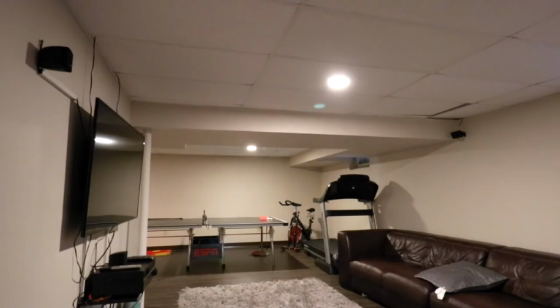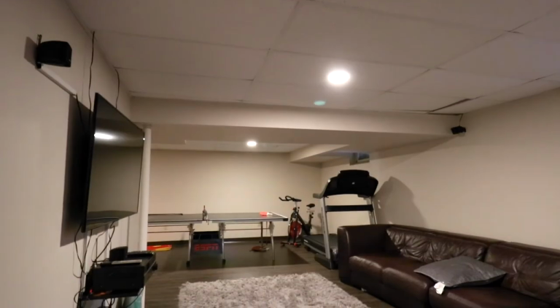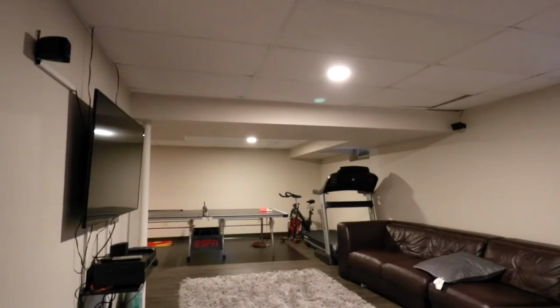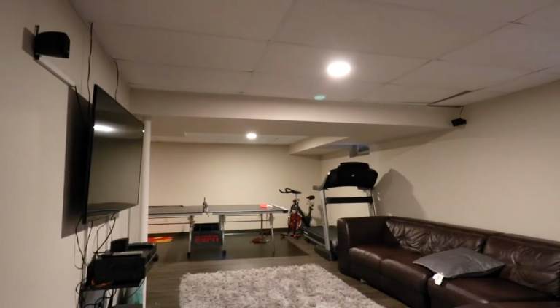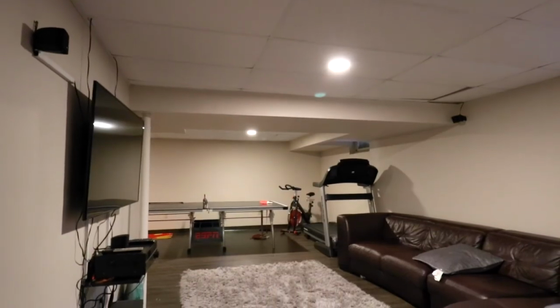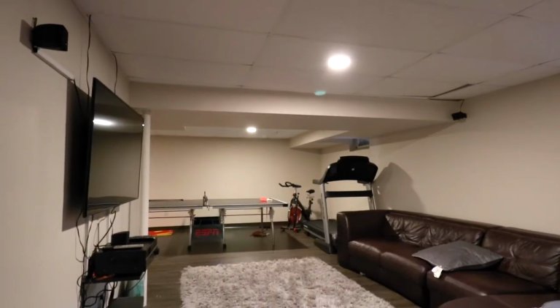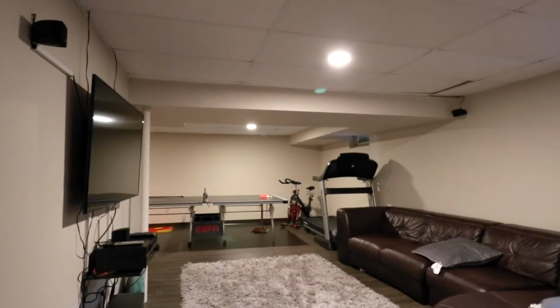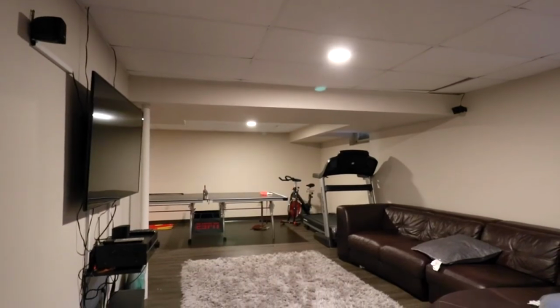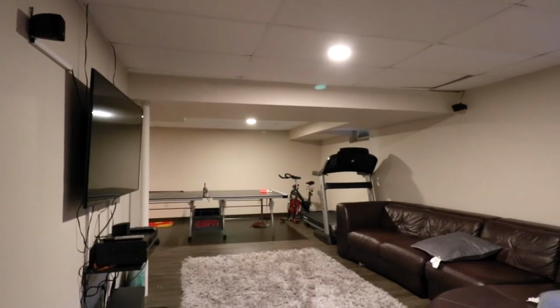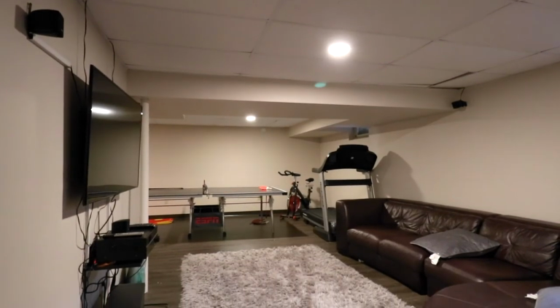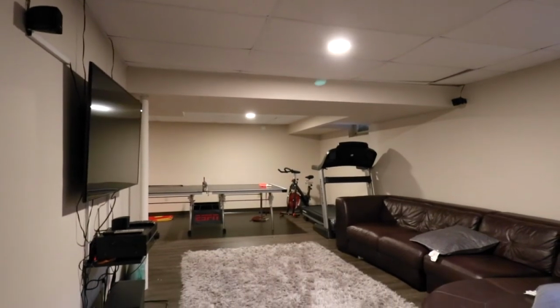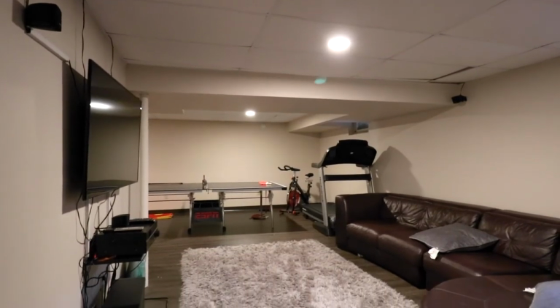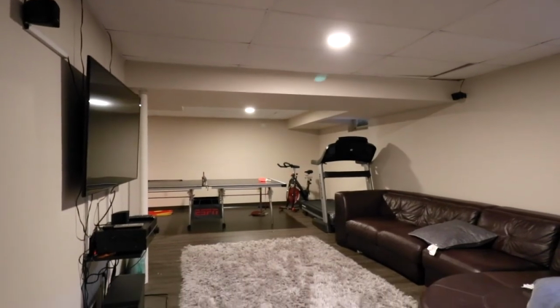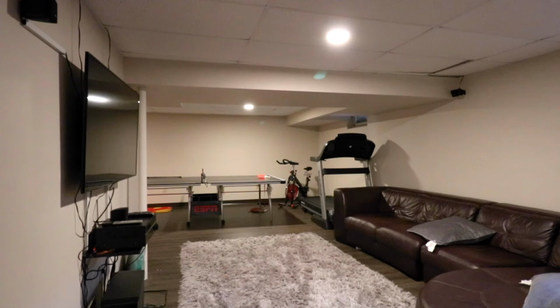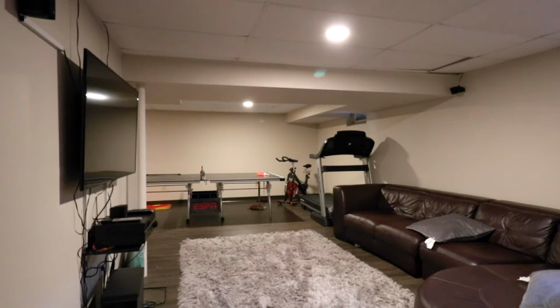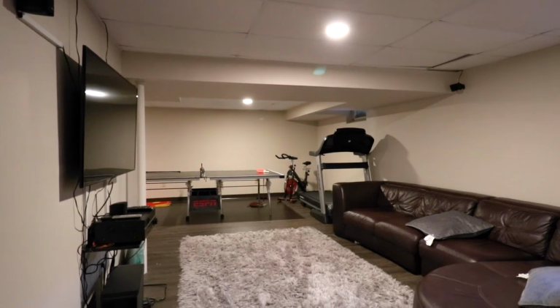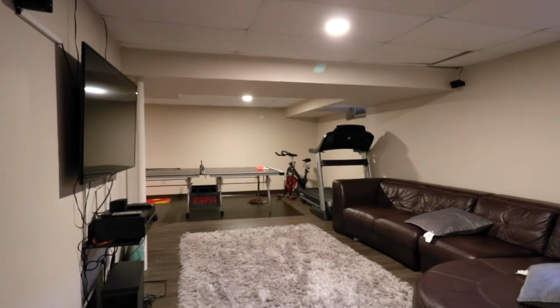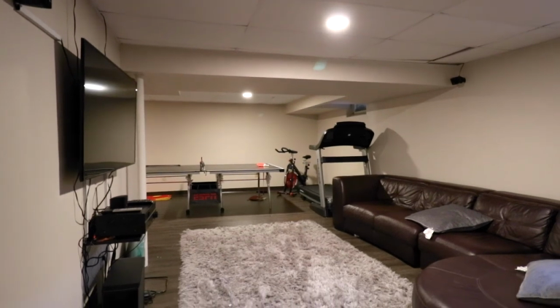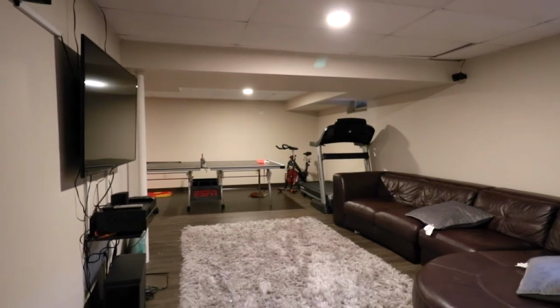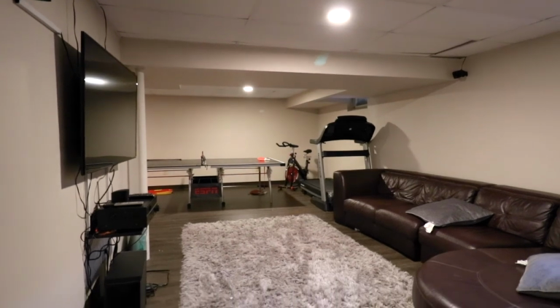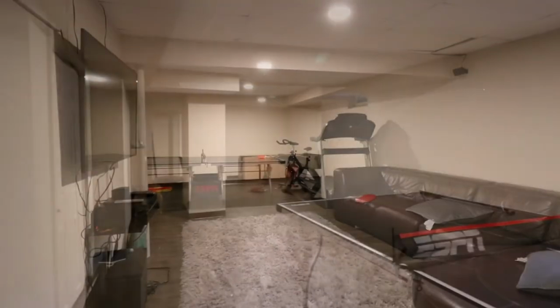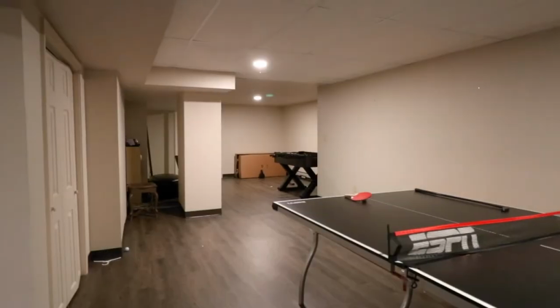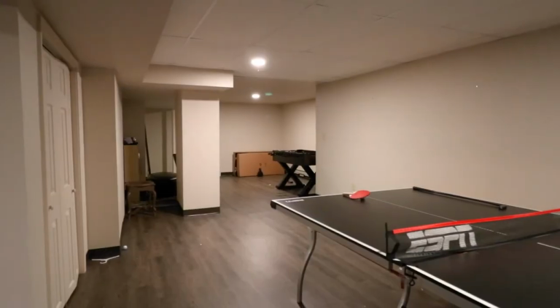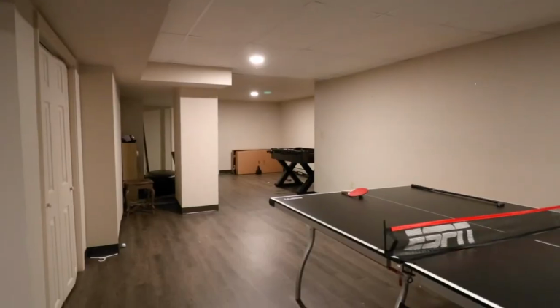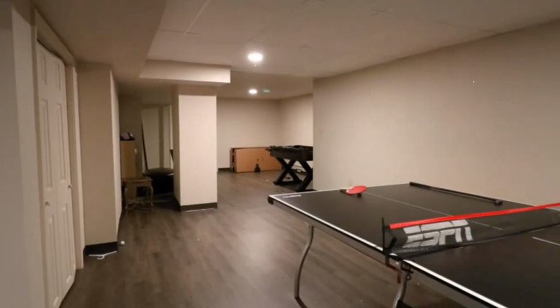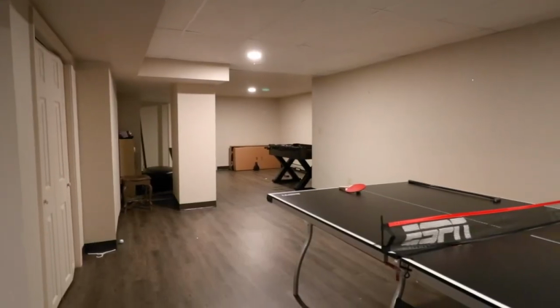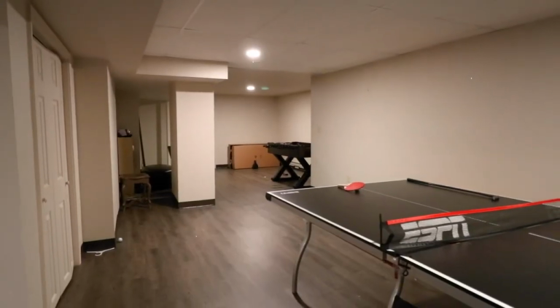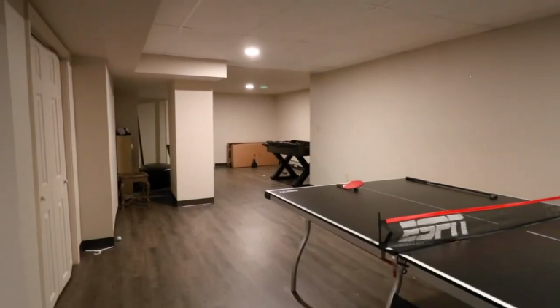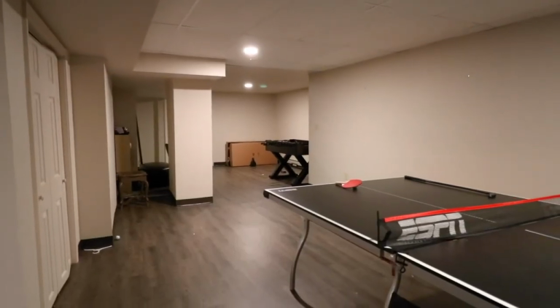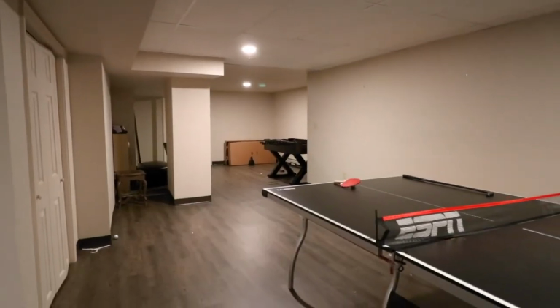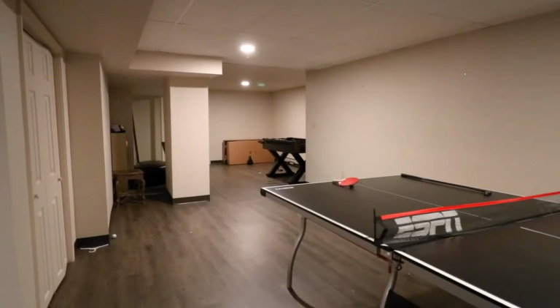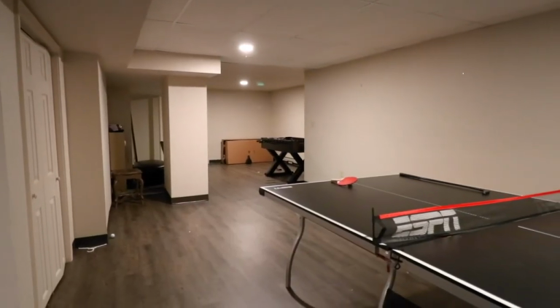There is a lot of space in the lower level. You can have a whole huge family room, a playroom, and there is also a half bath.